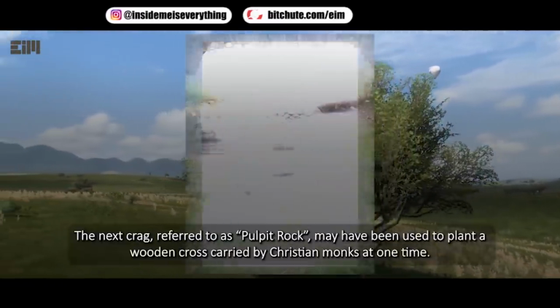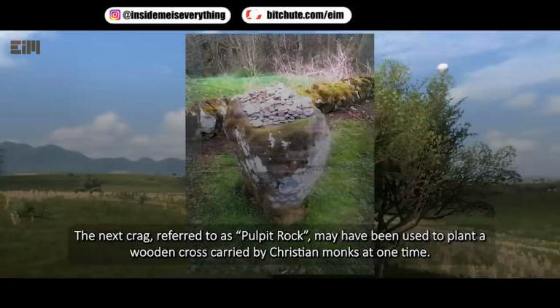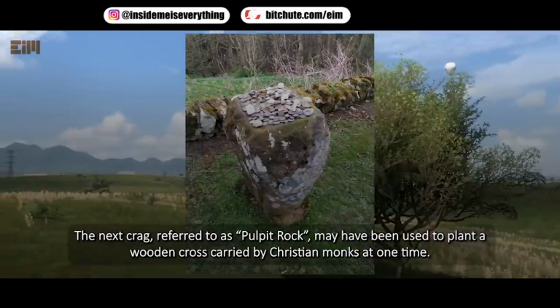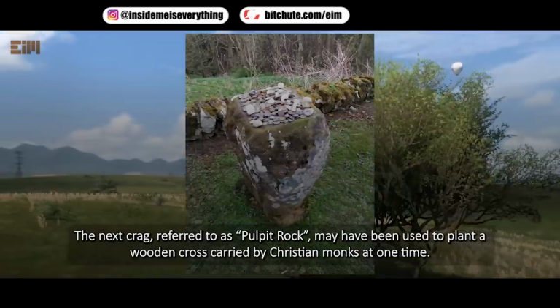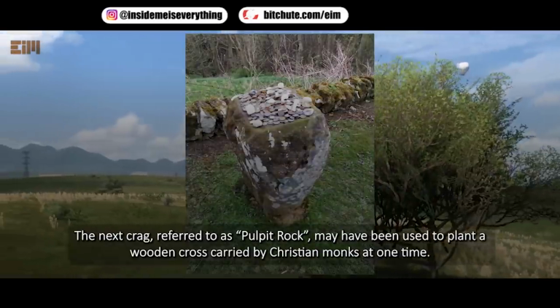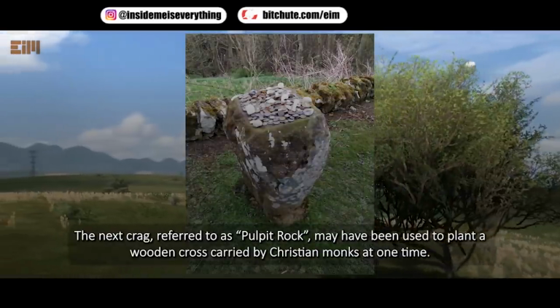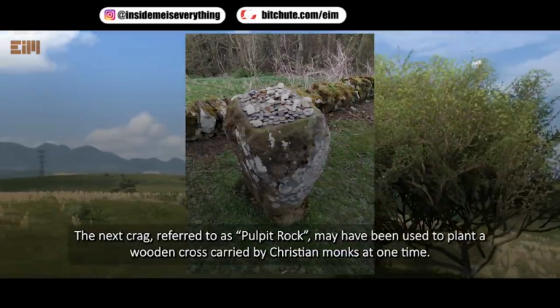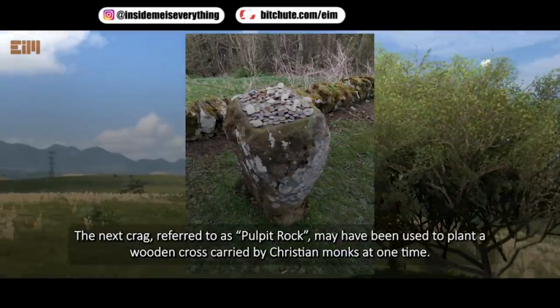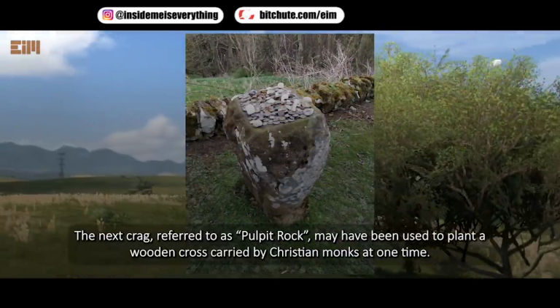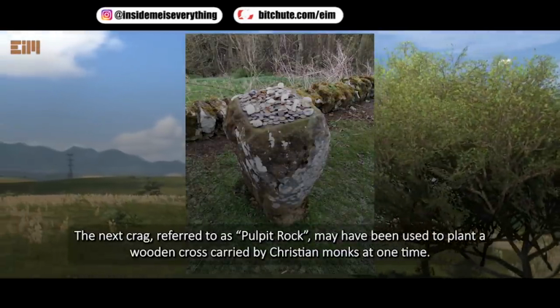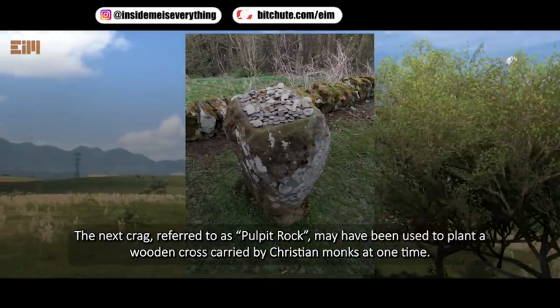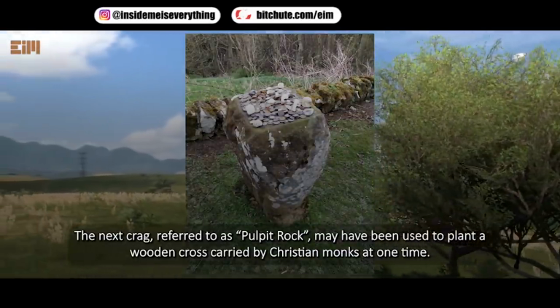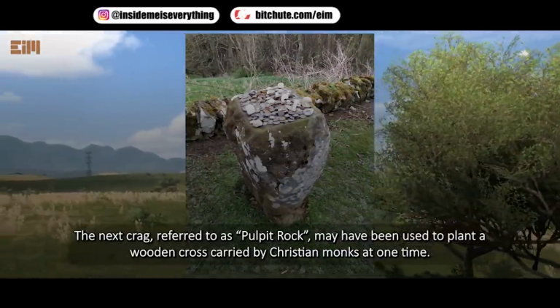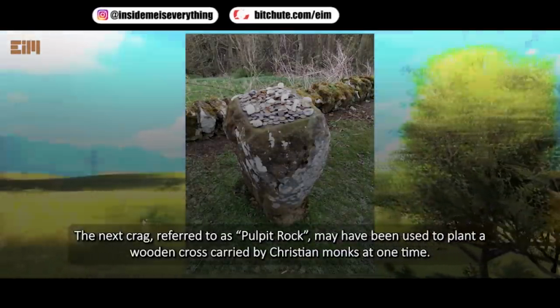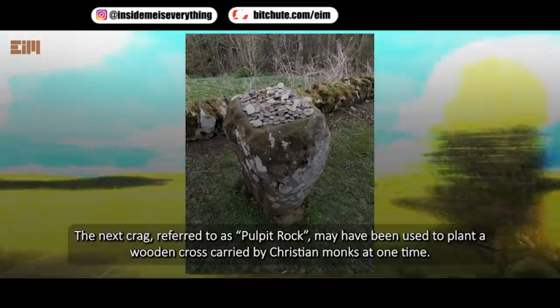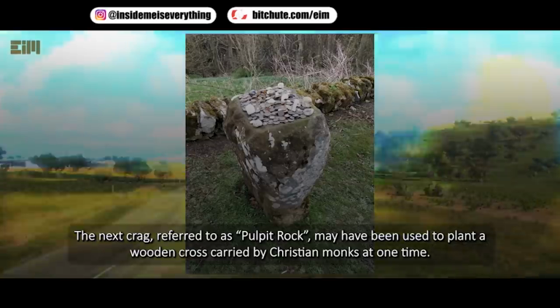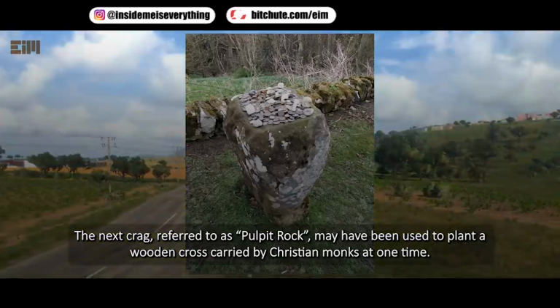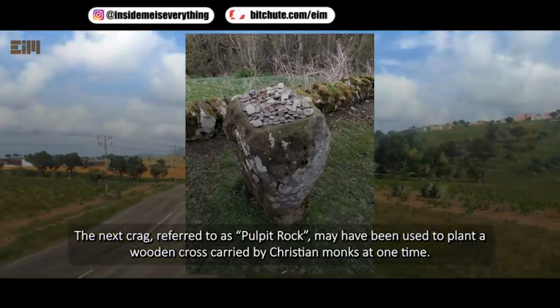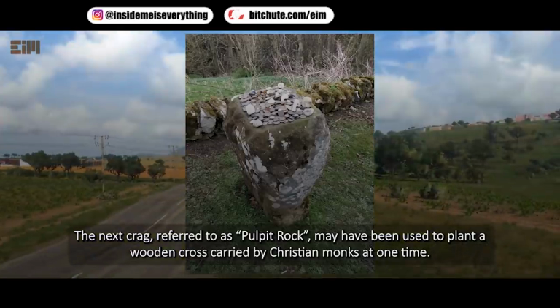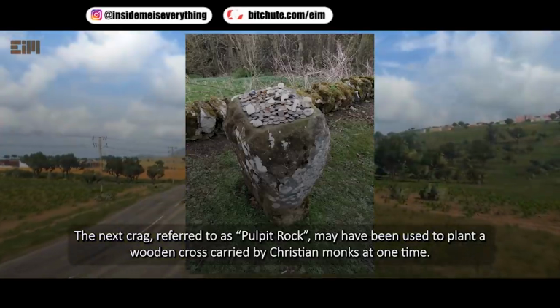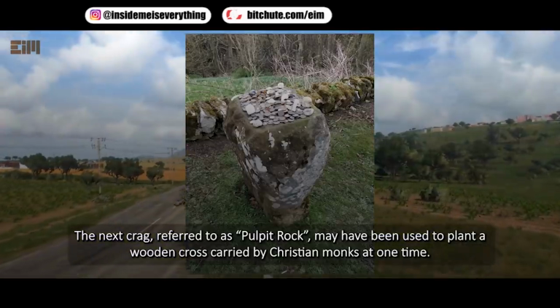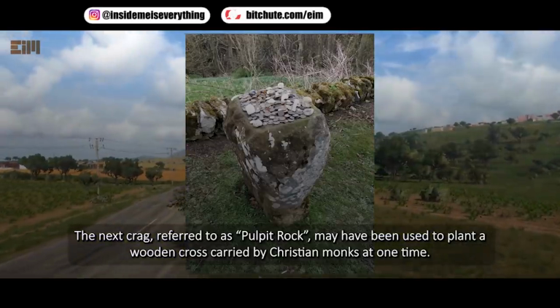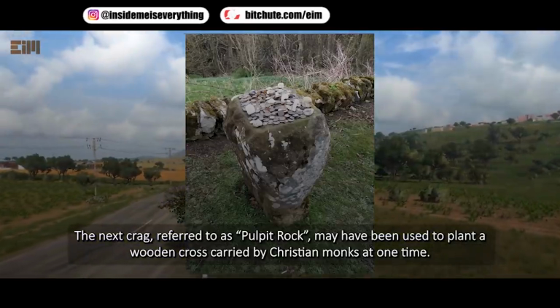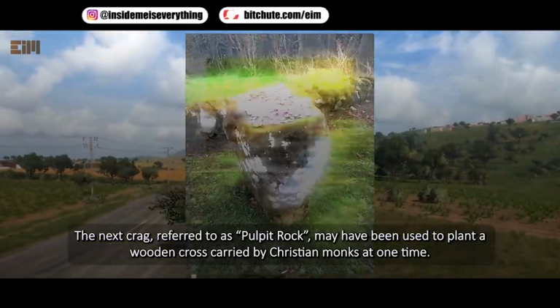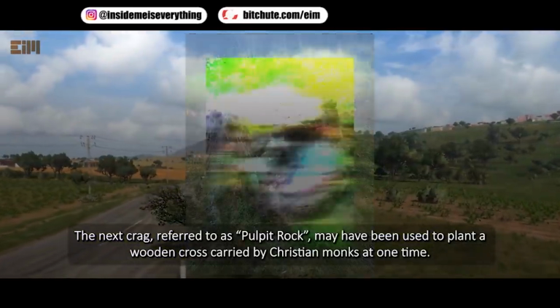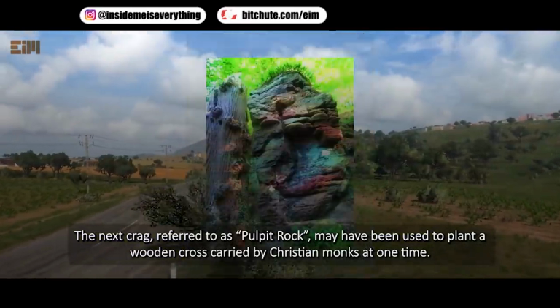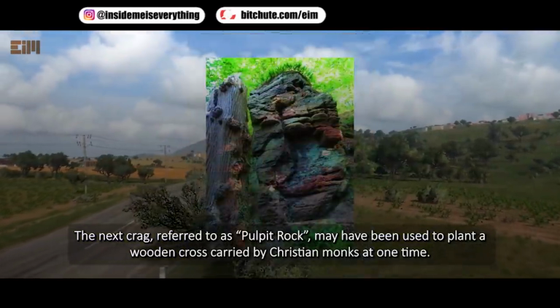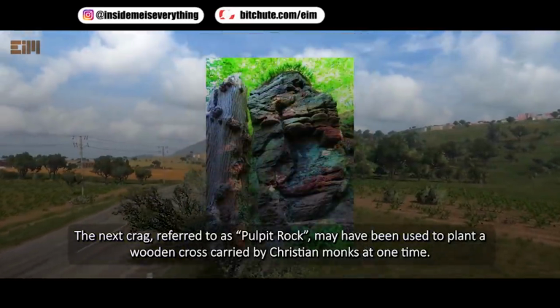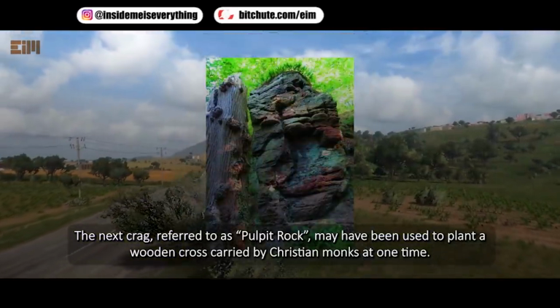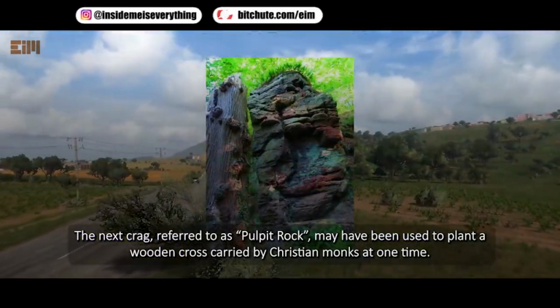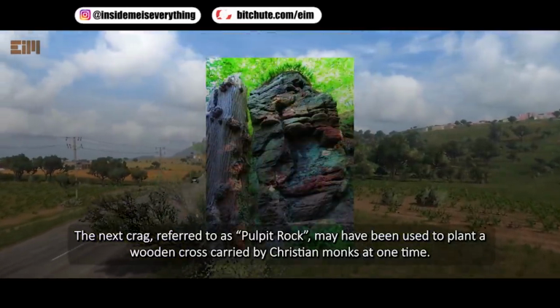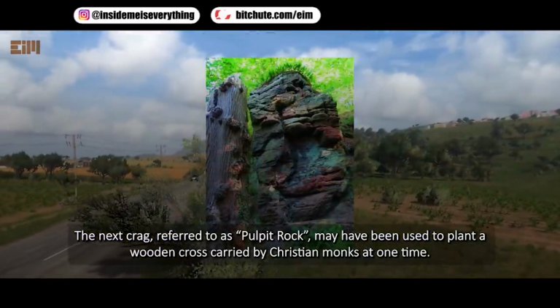The next crag, referred to as pulpit rock, may have been used to plant a wooden cross carried by Christian monks at one time.